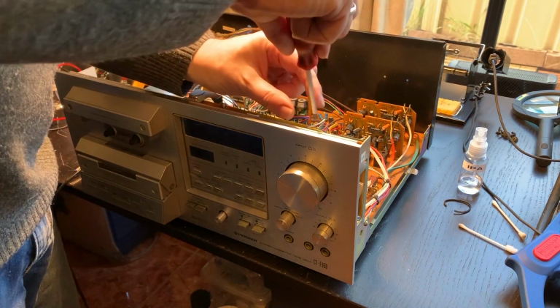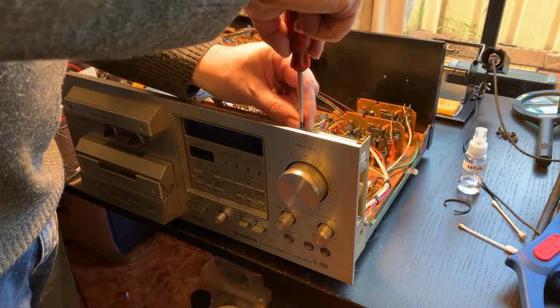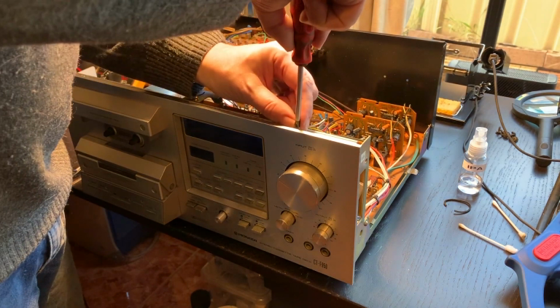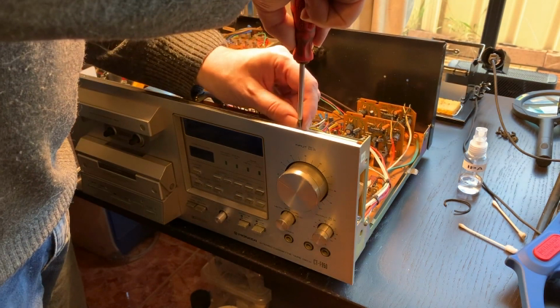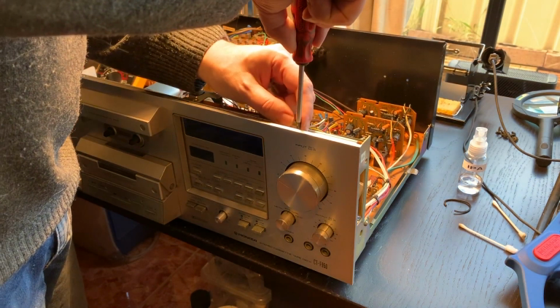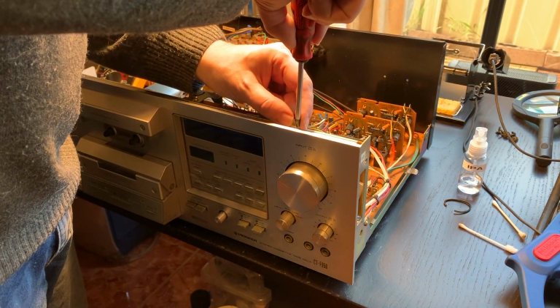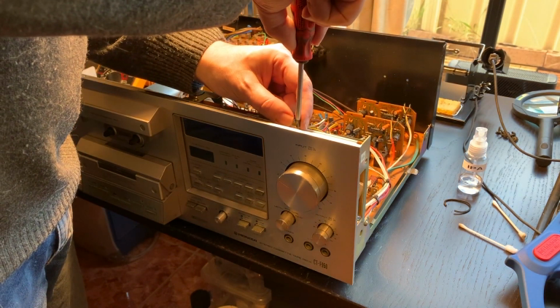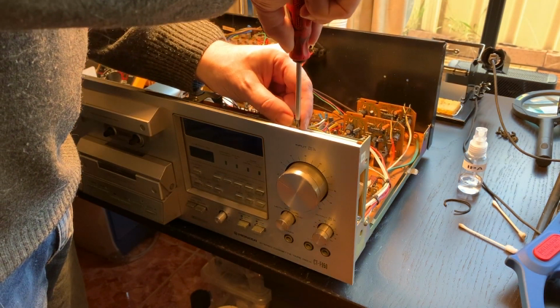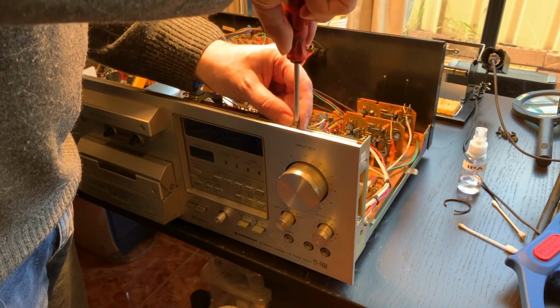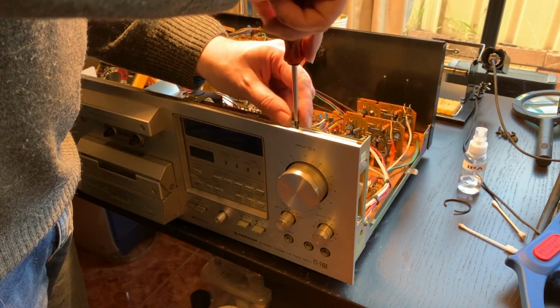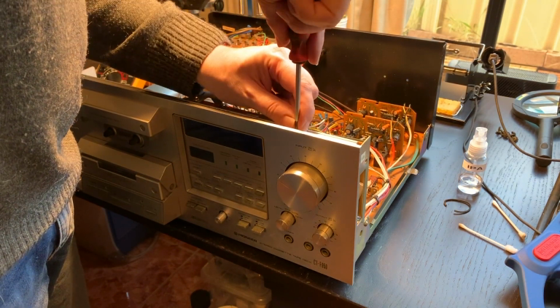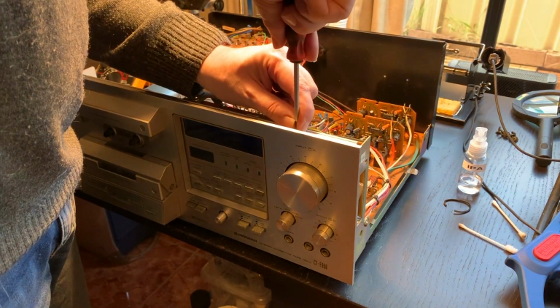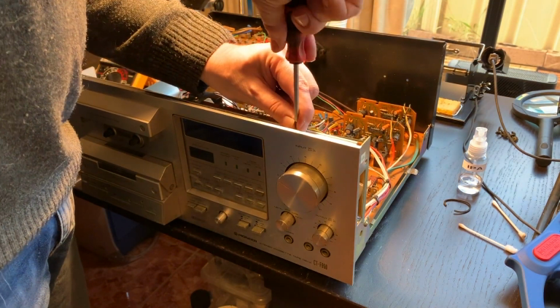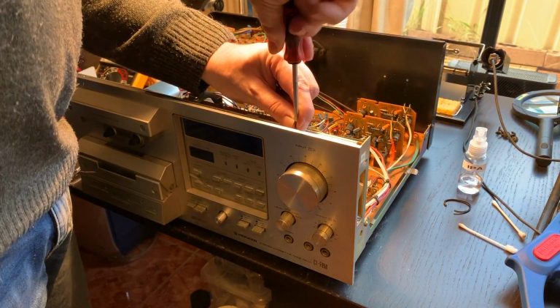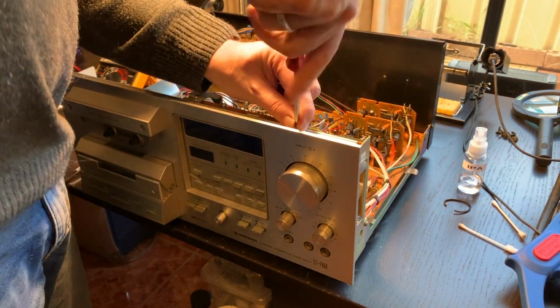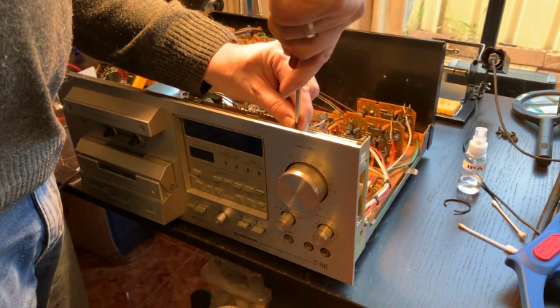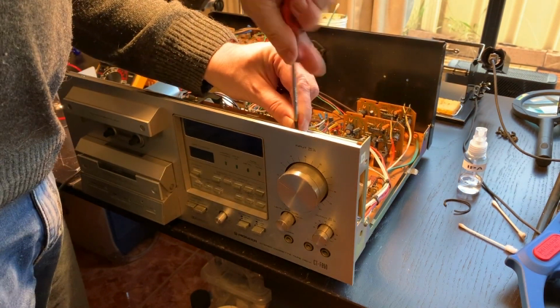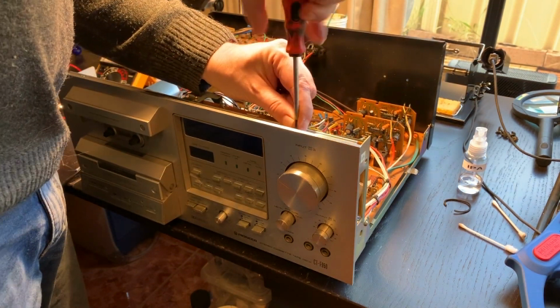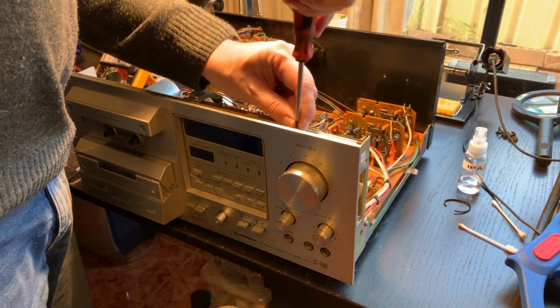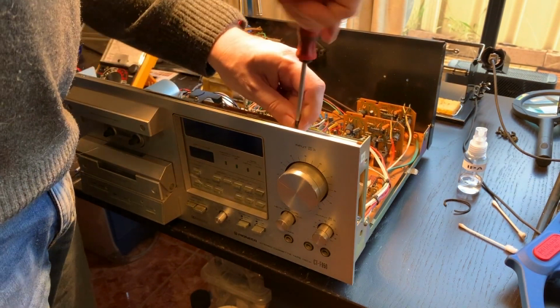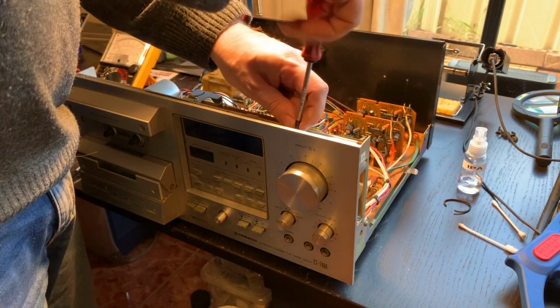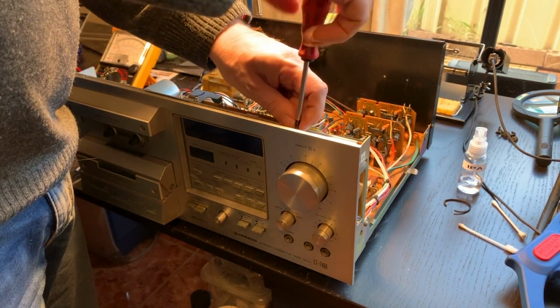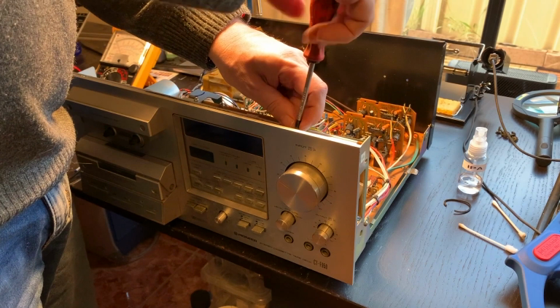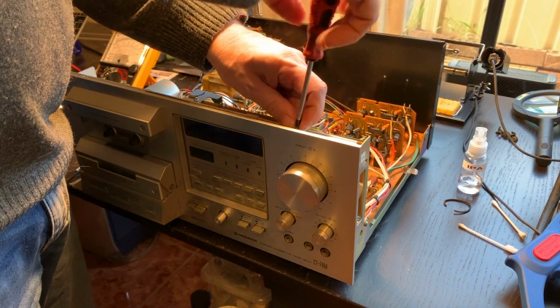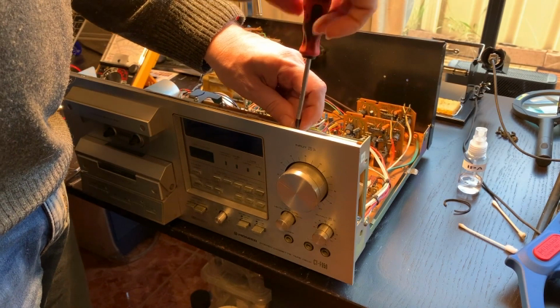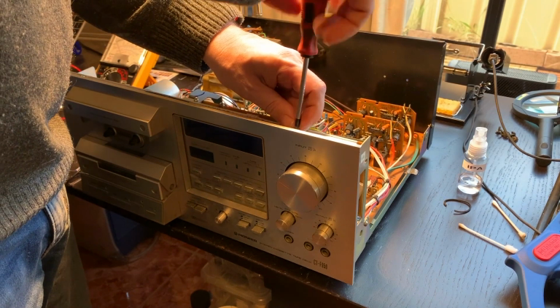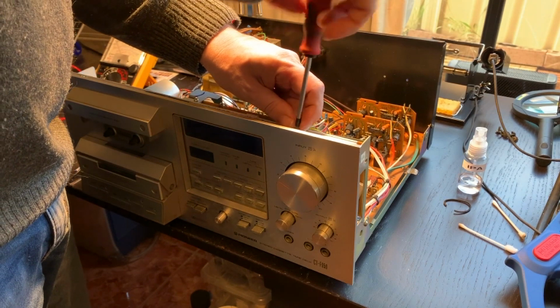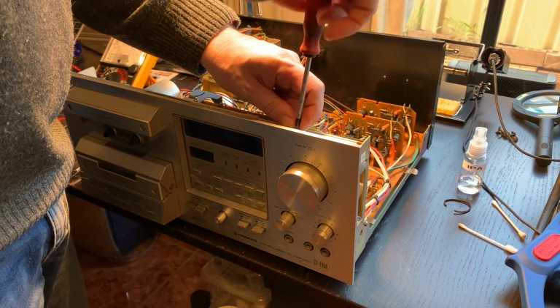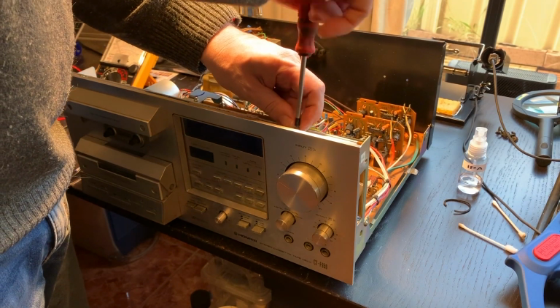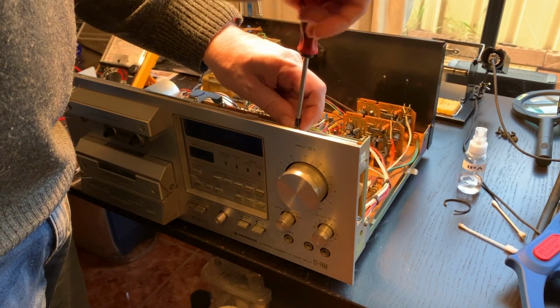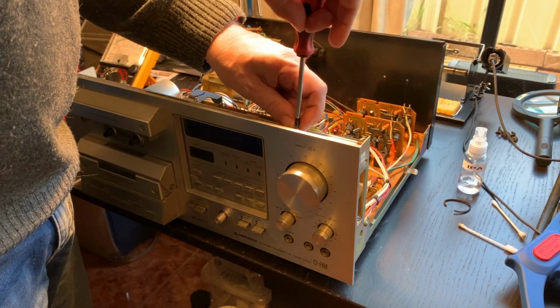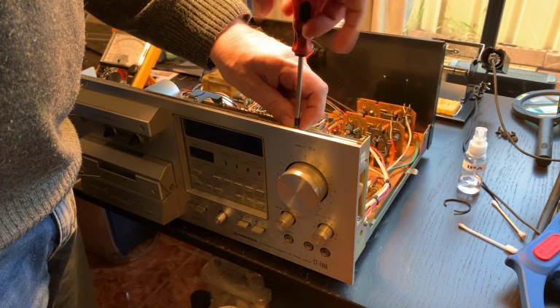Hi guys, welcome back to Classic Hypha Reviews and the second part of the CTF 950 restoration.